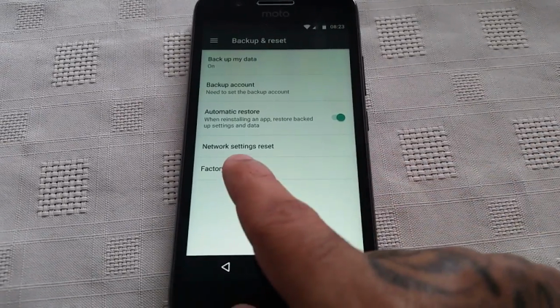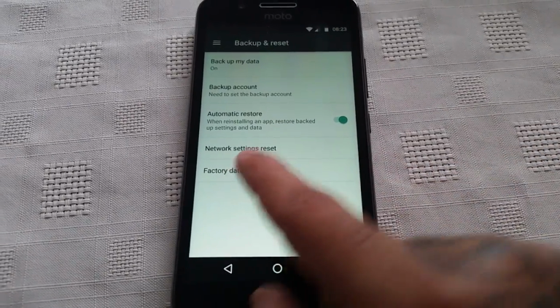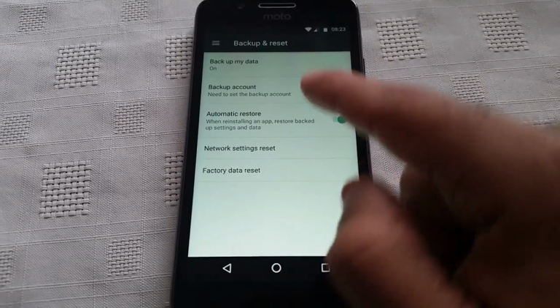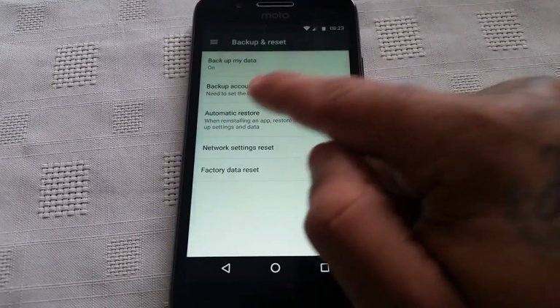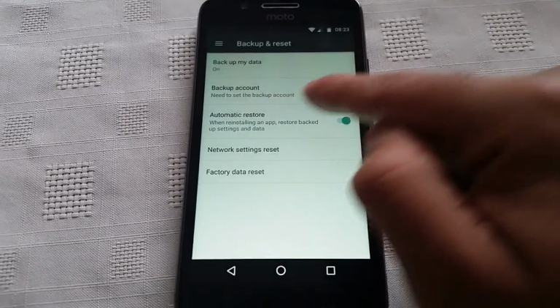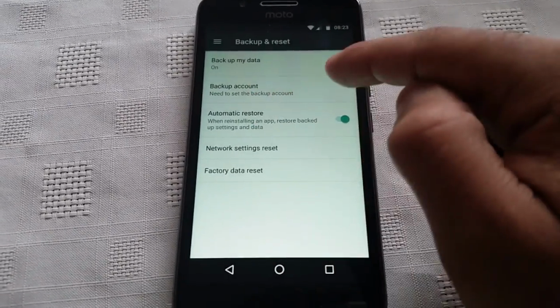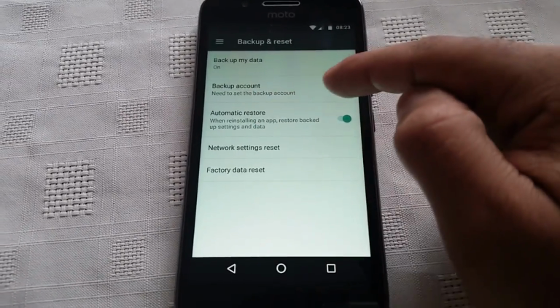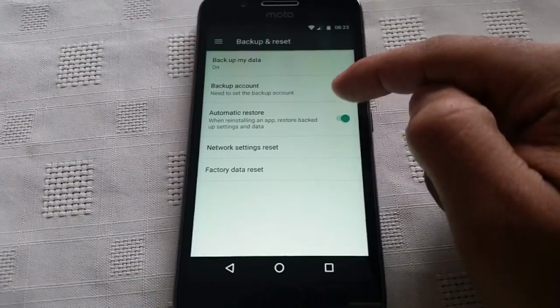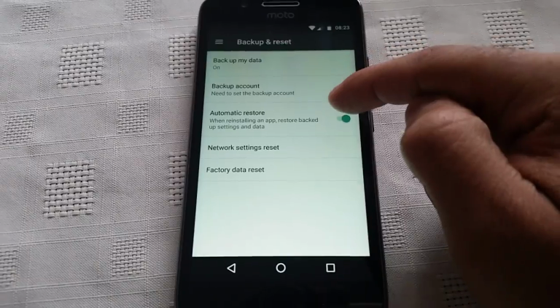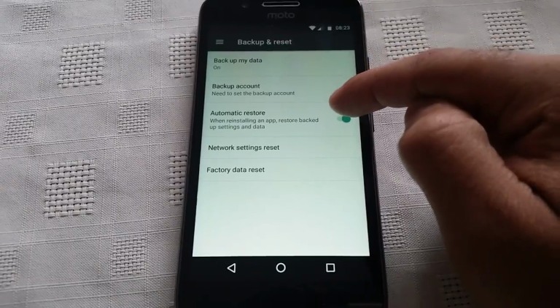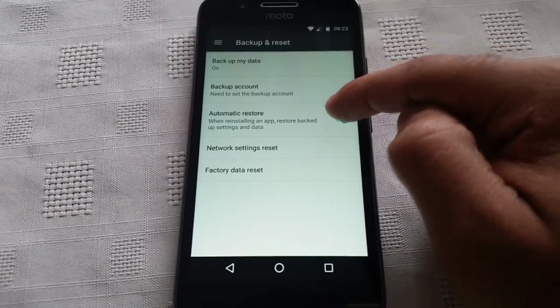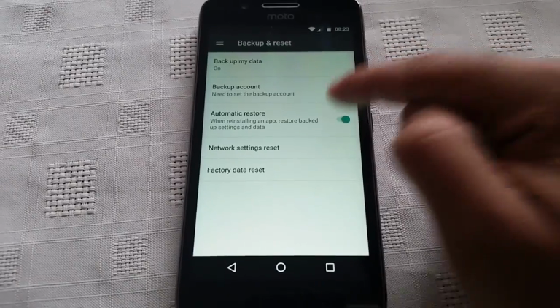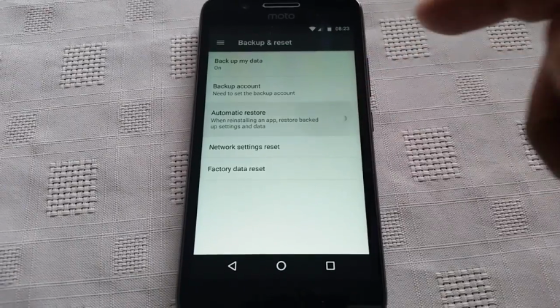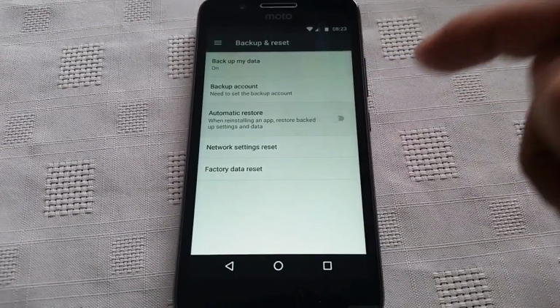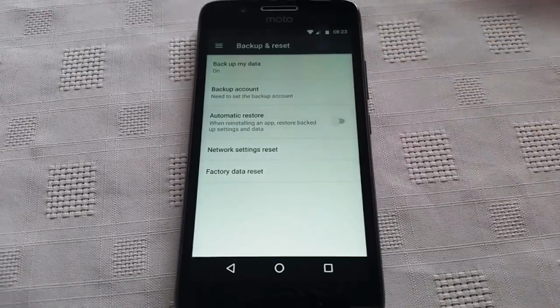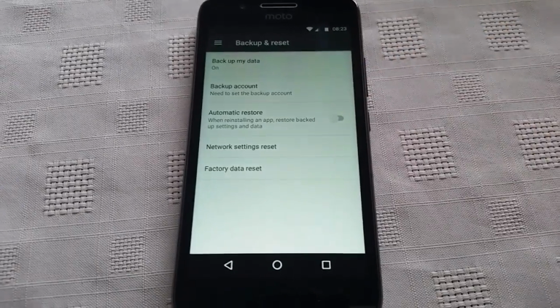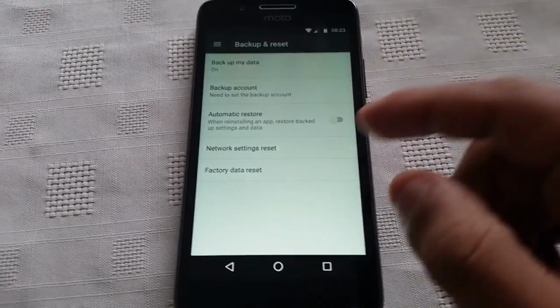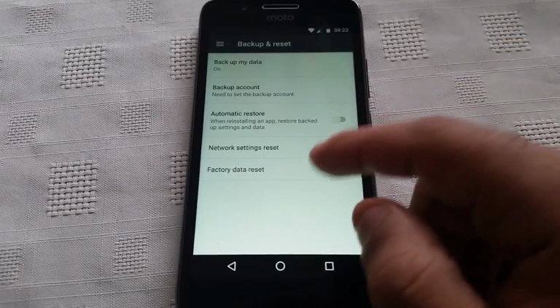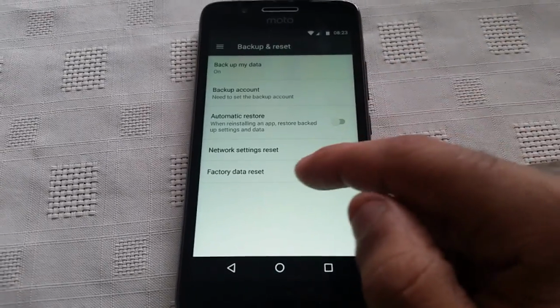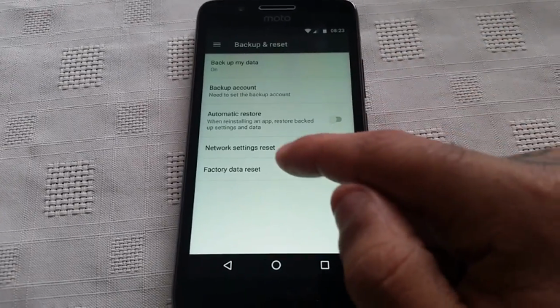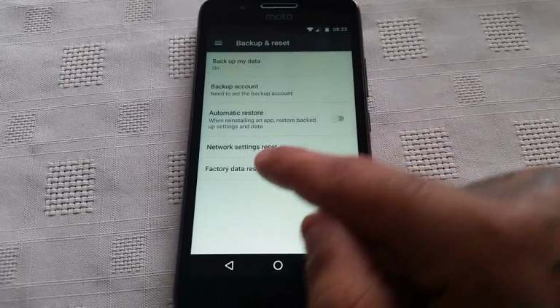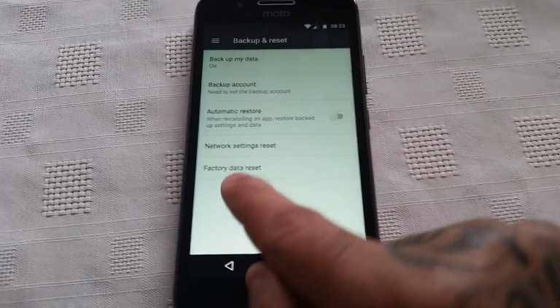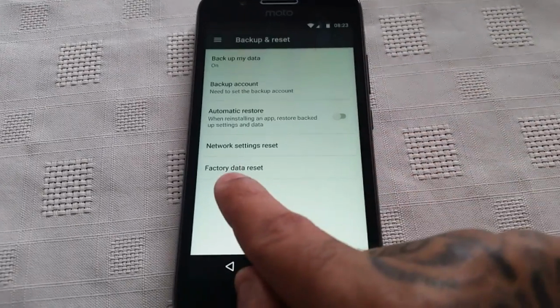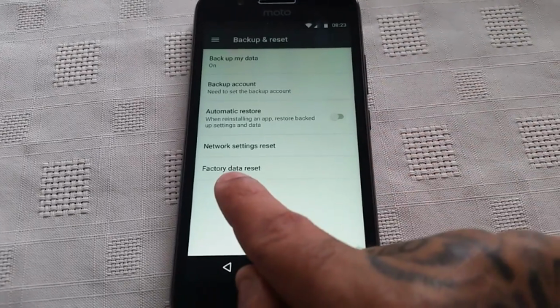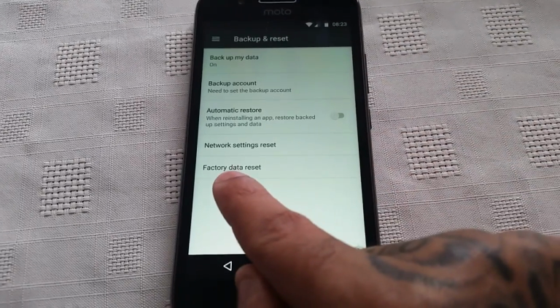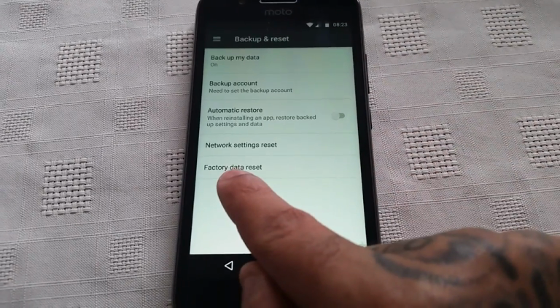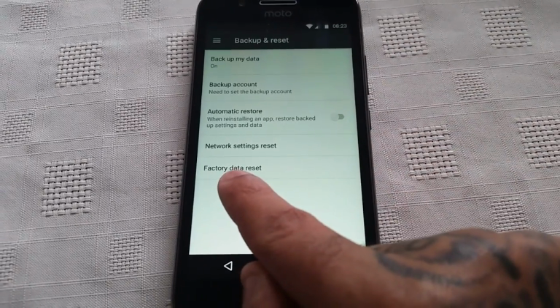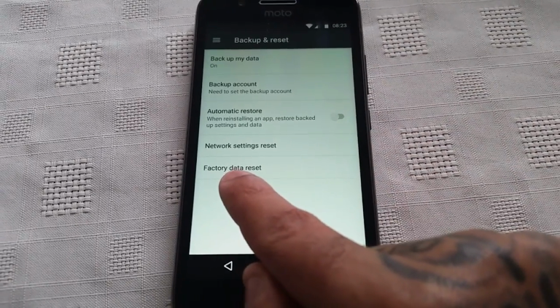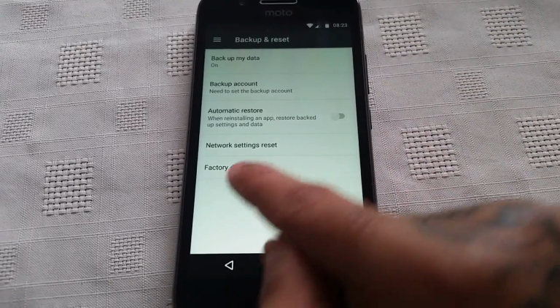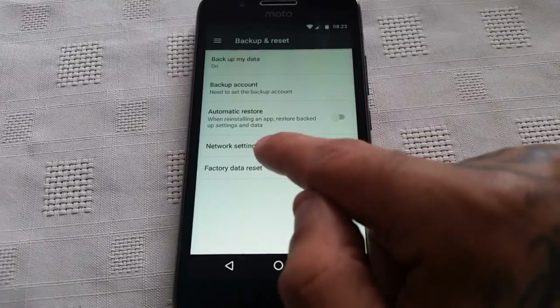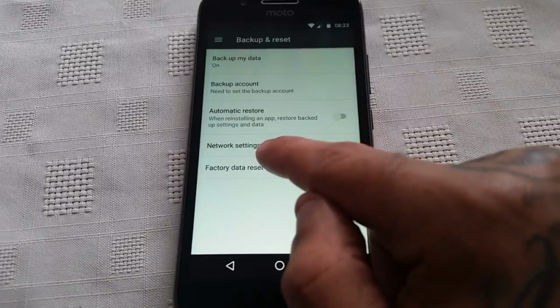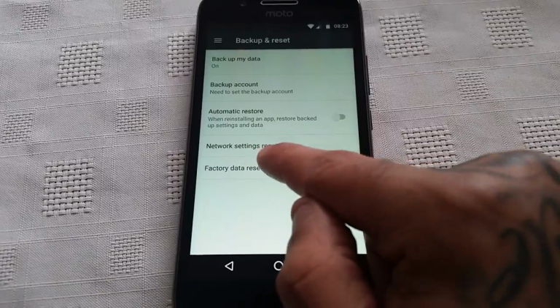Where it says automatic restore, just uncheck it. Now select factory data reset.